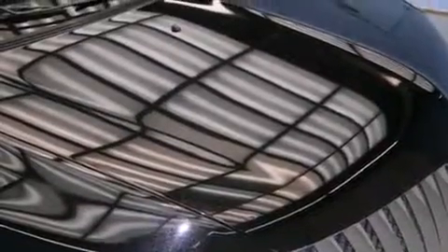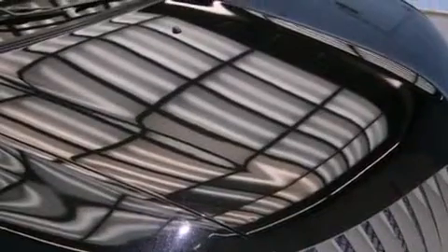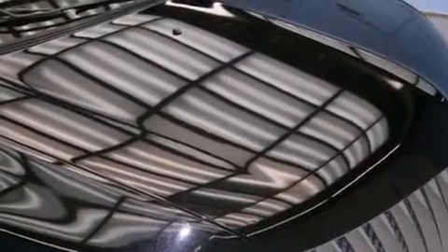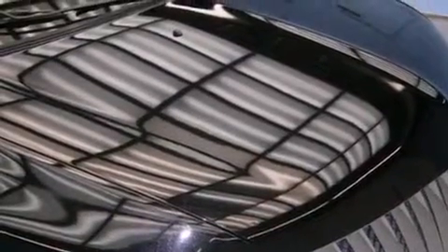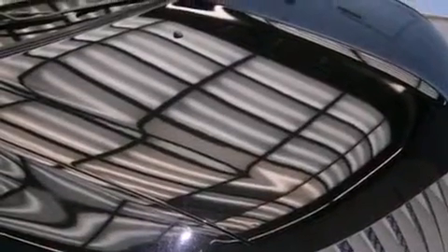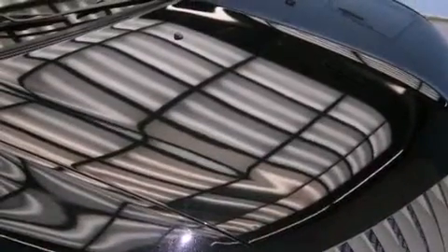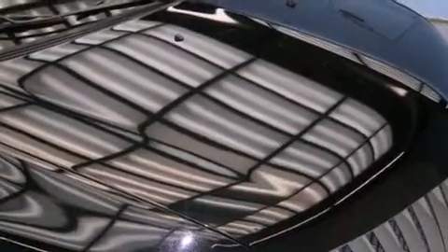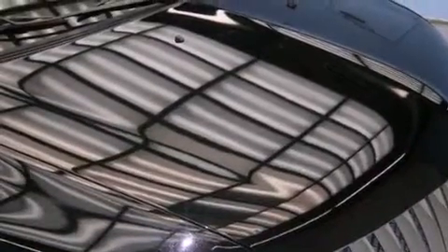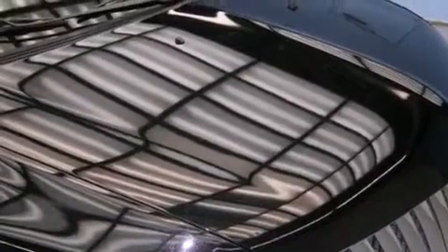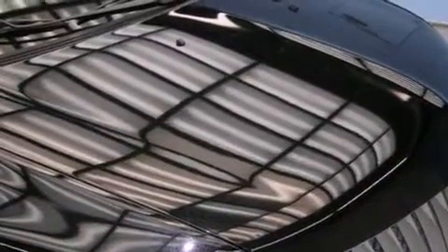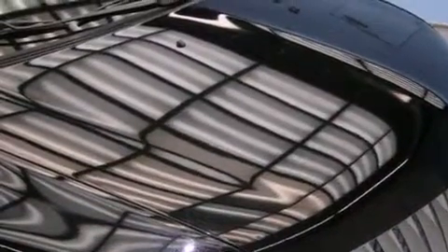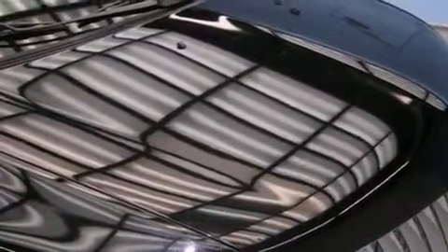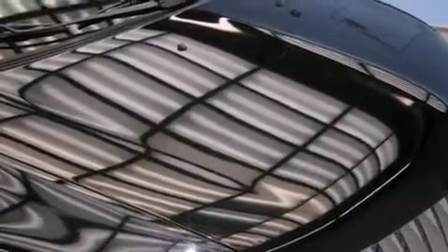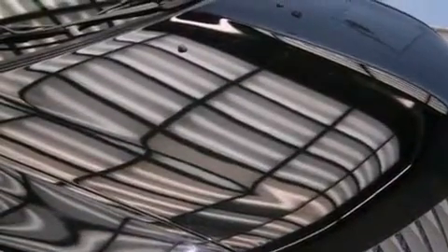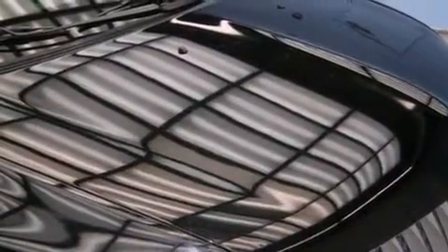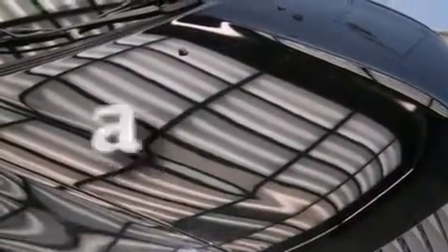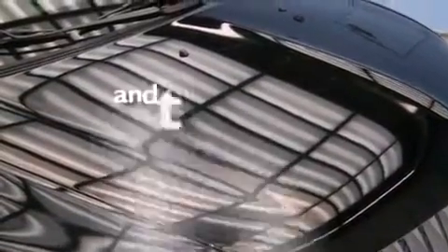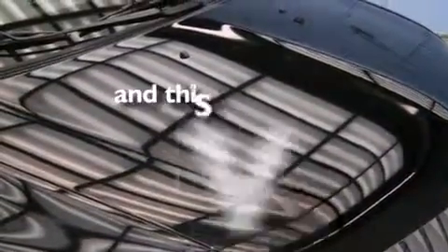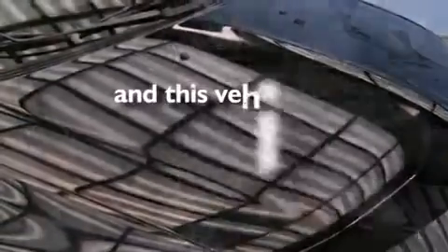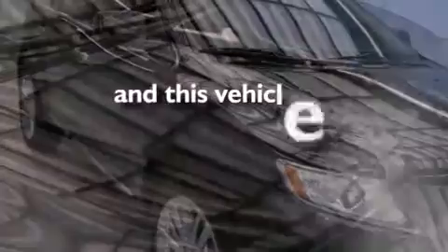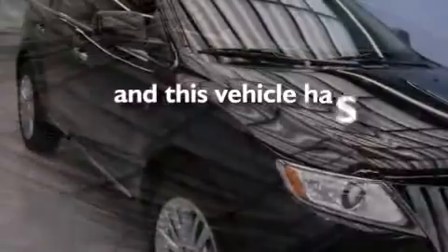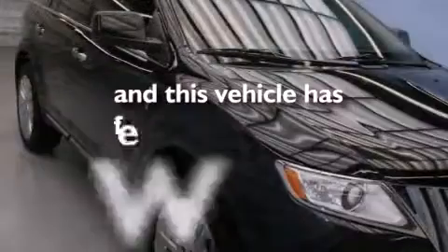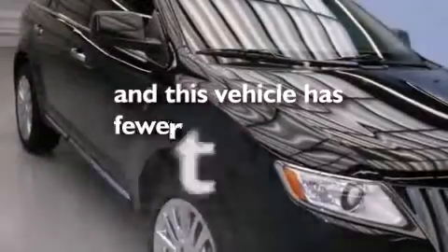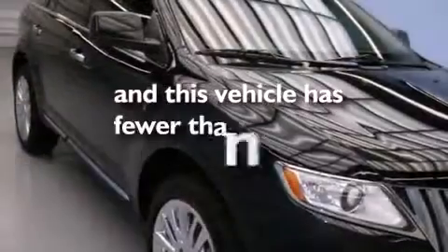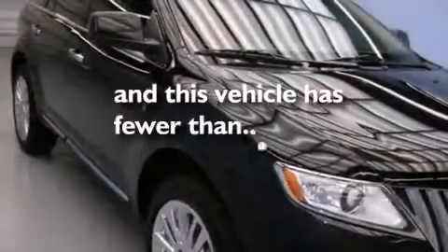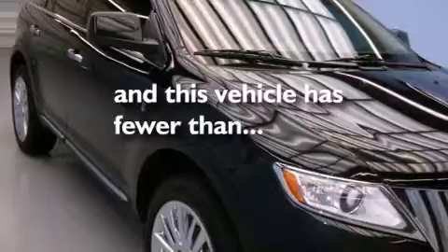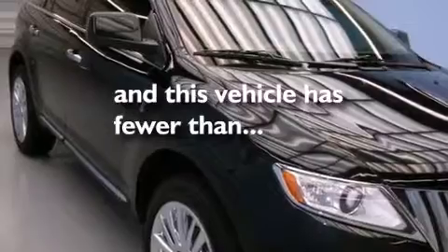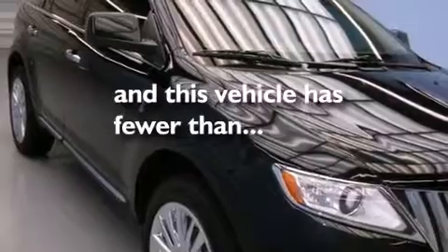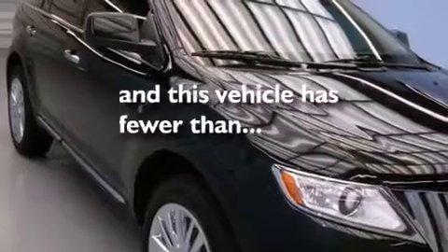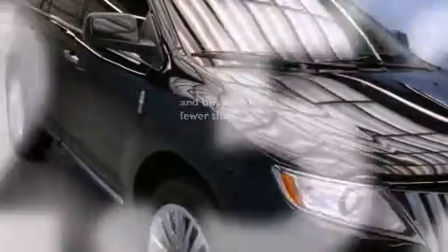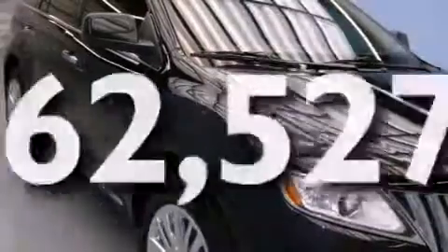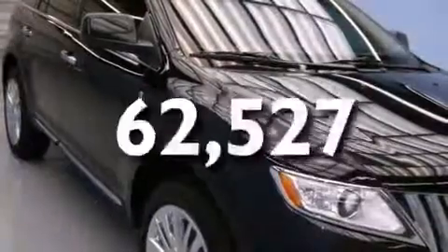A rear window defroster is also included. And this vehicle has fewer than 63,000 miles on the odometer.